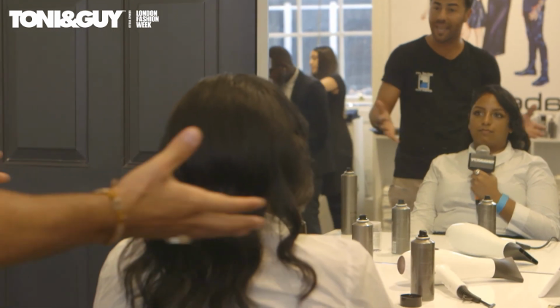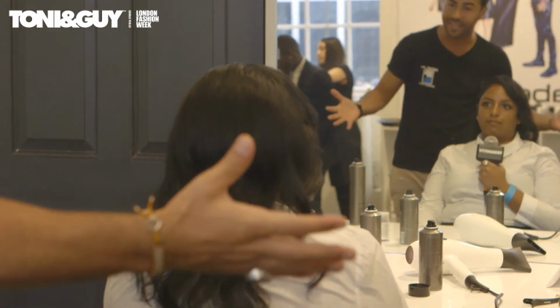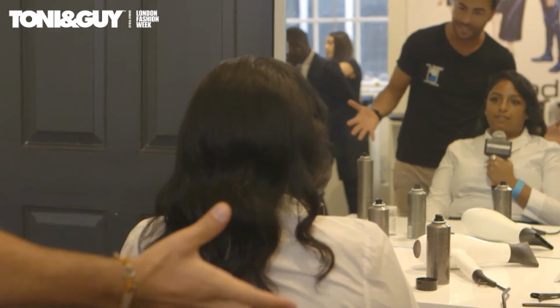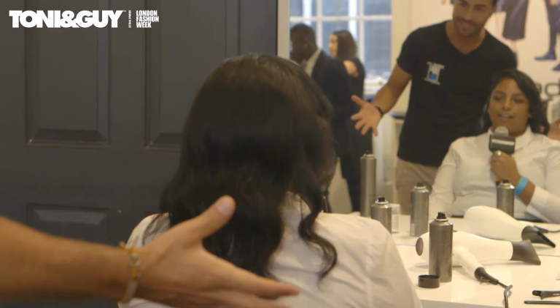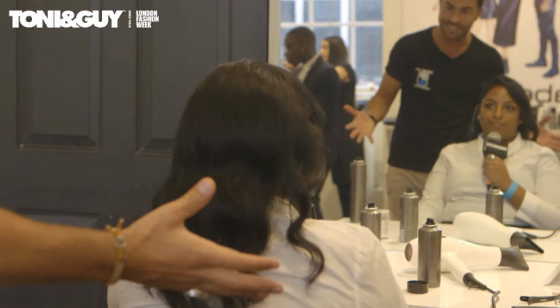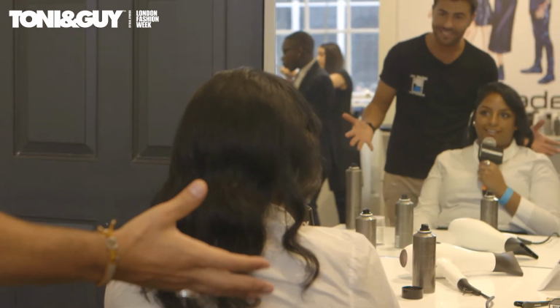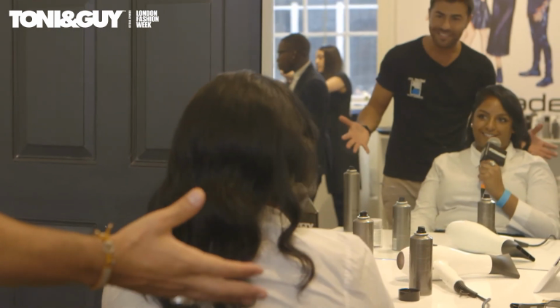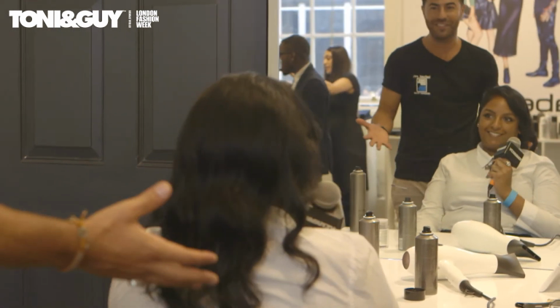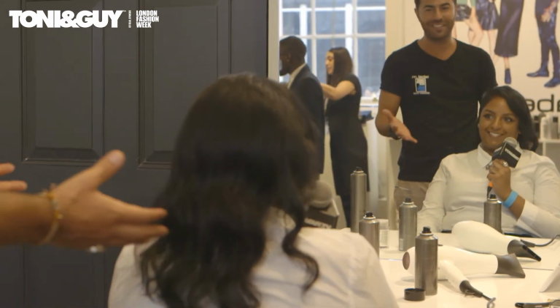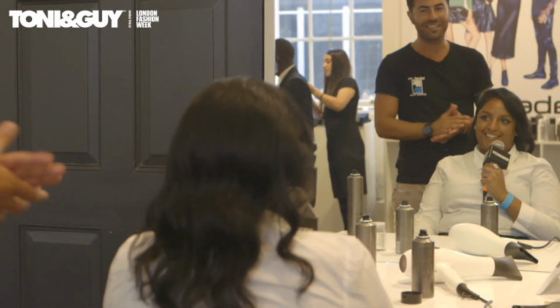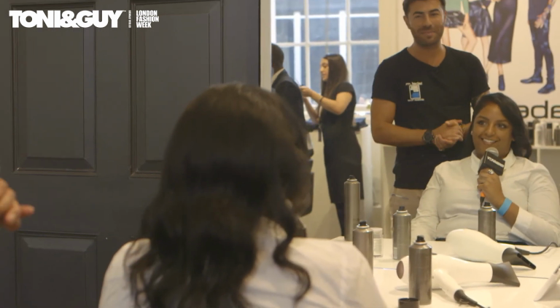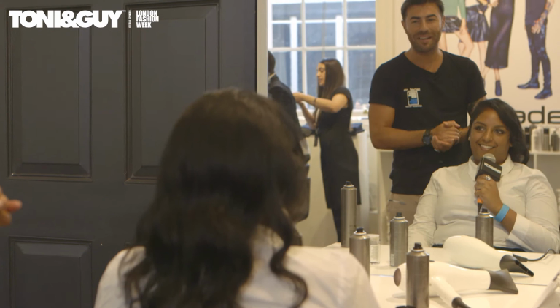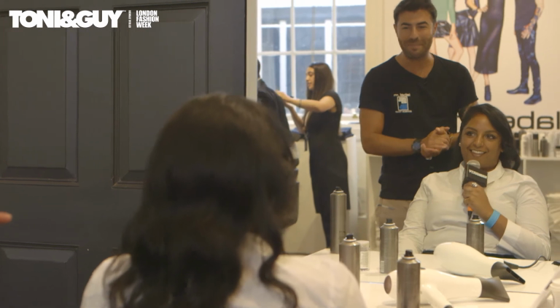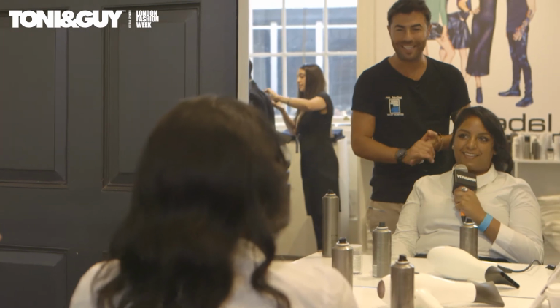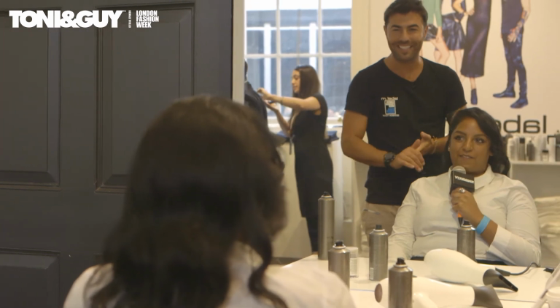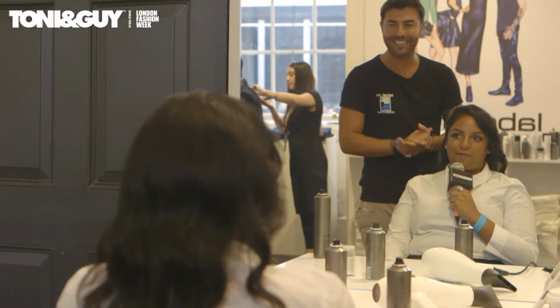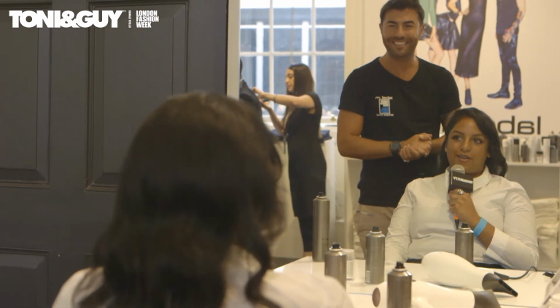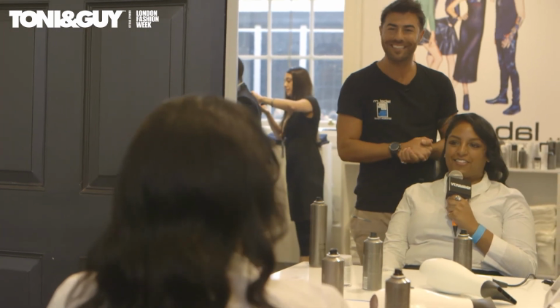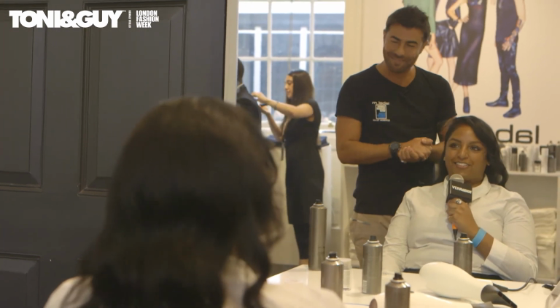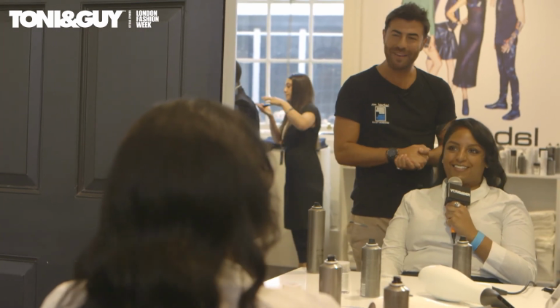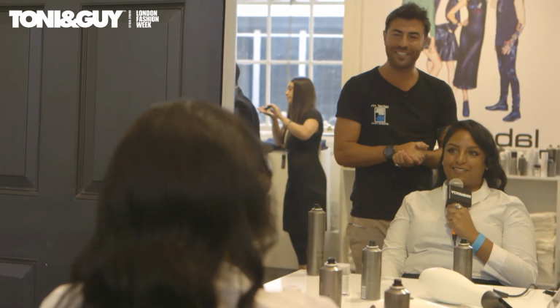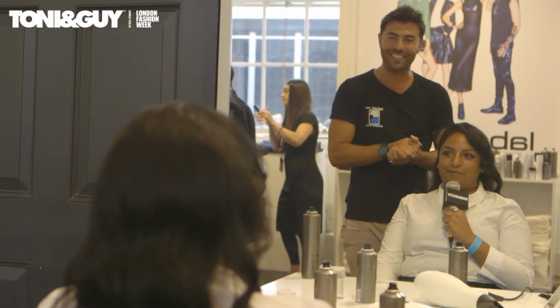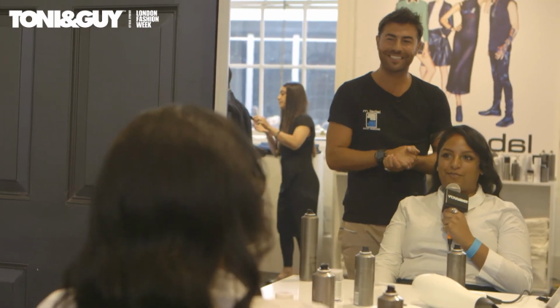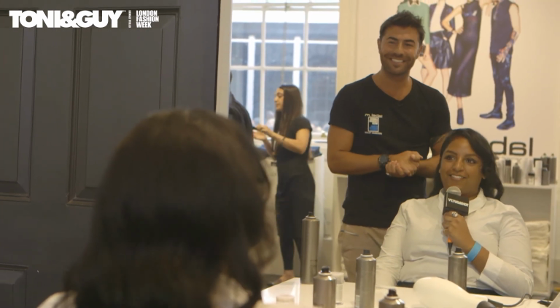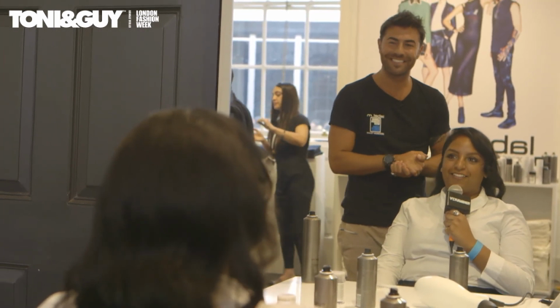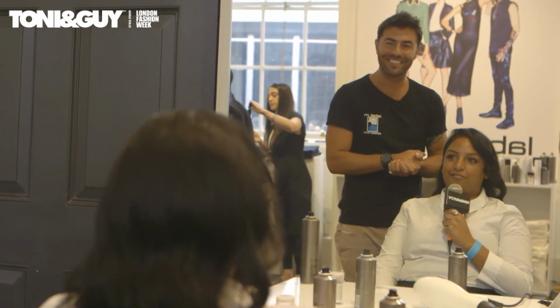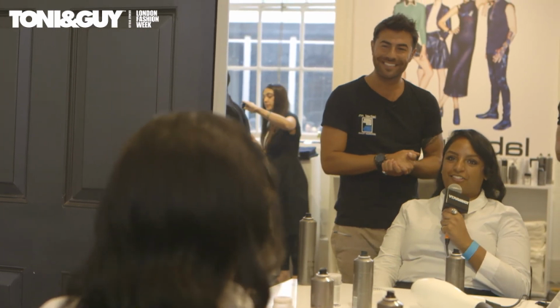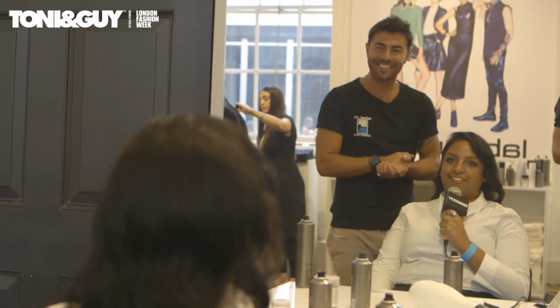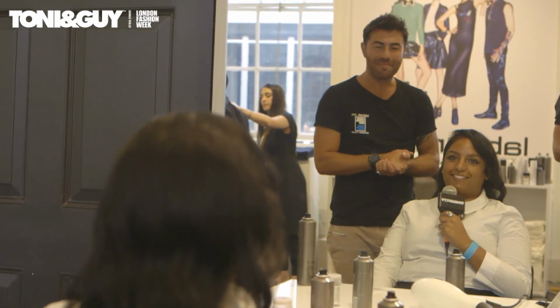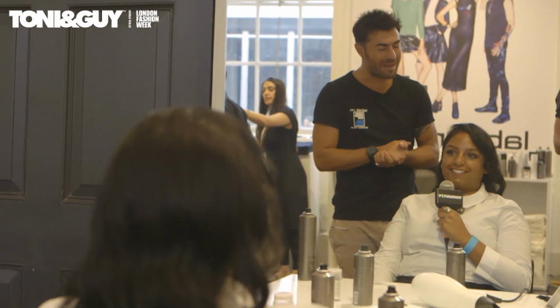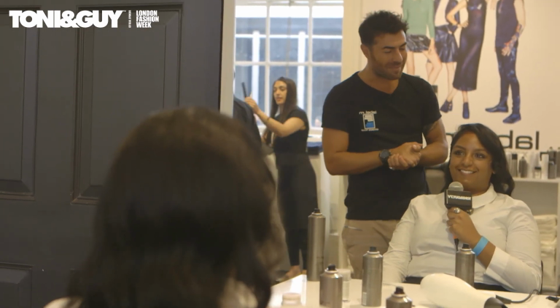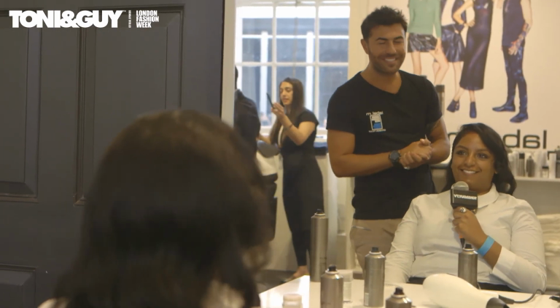Do you like it? I love it. You look absolutely amazing. Thank you very much. Thanks a lot, Richard. My pleasure.